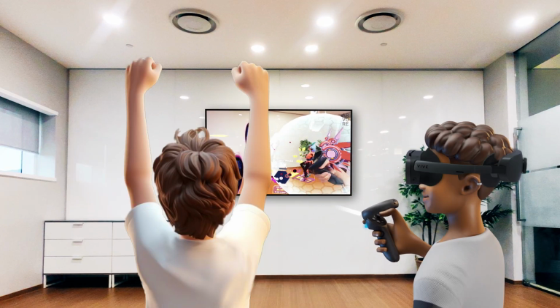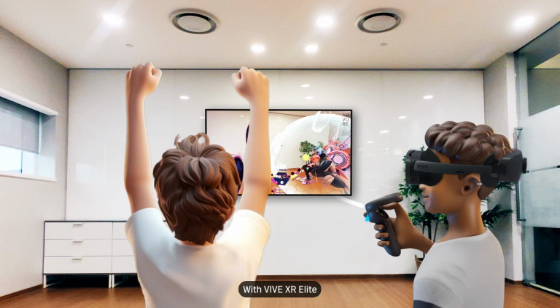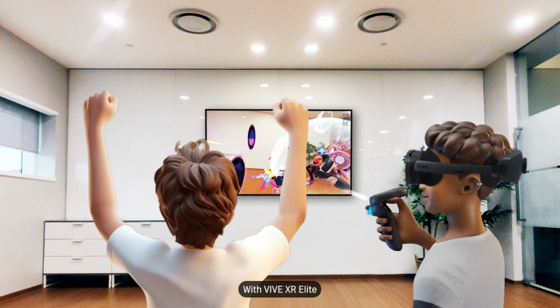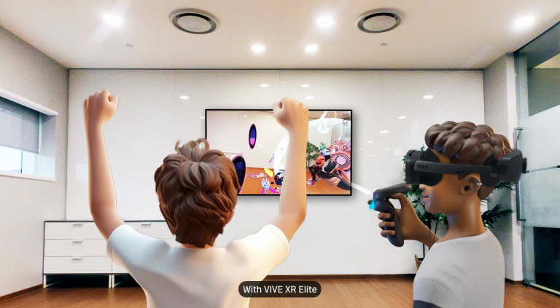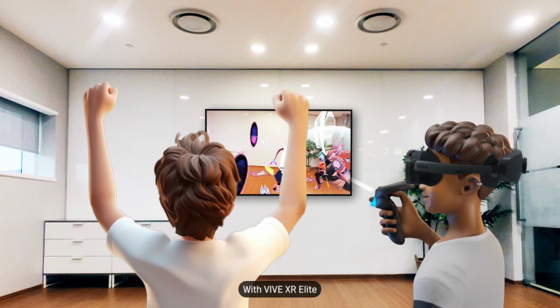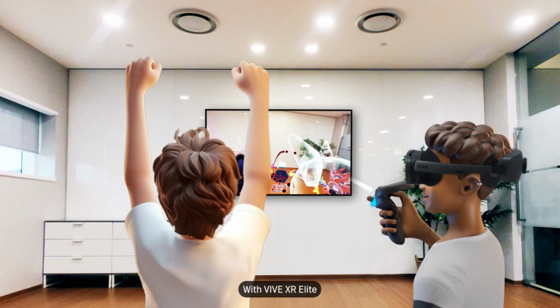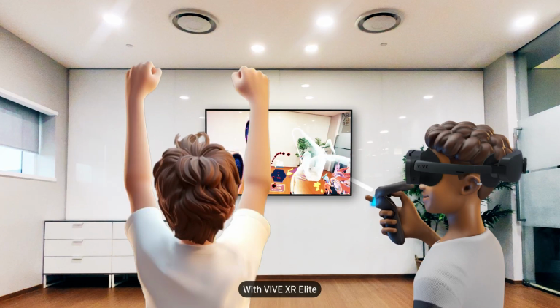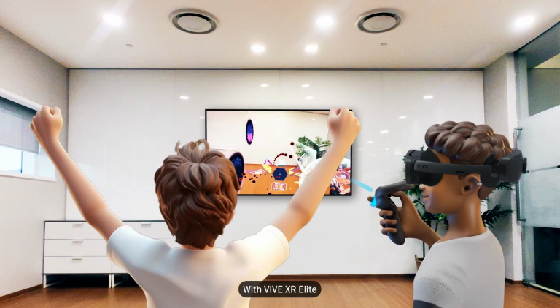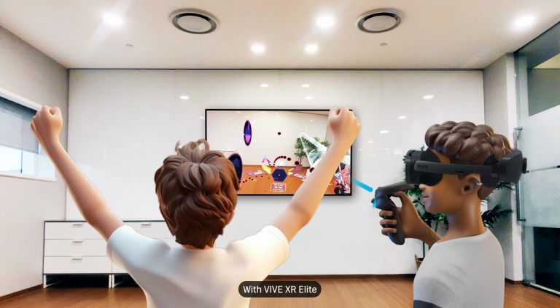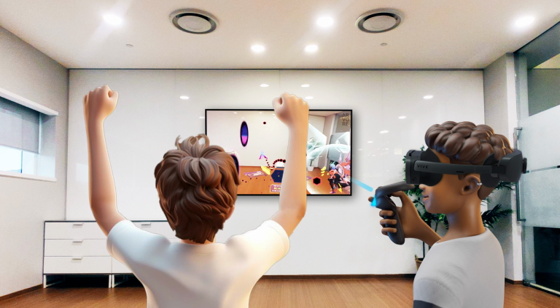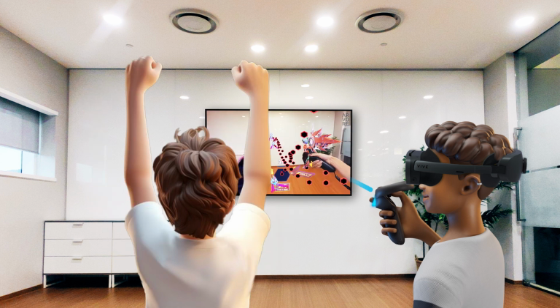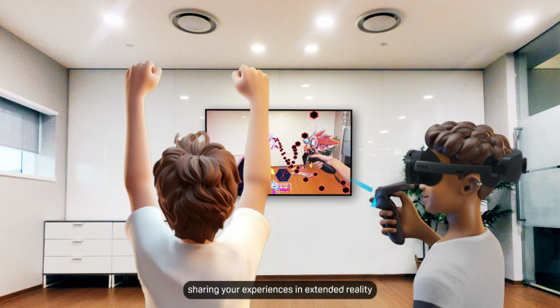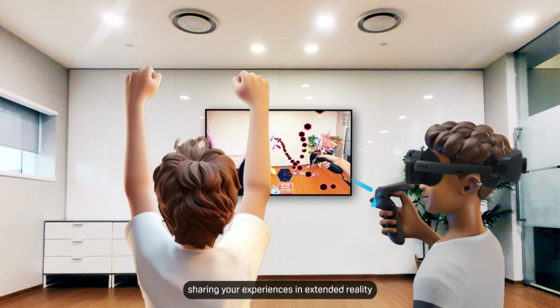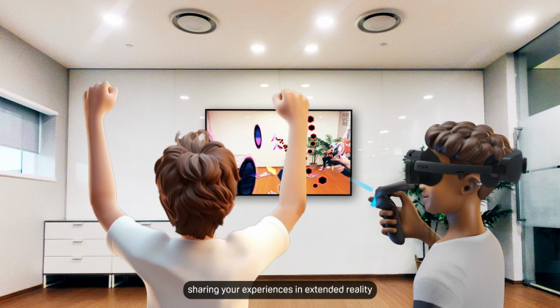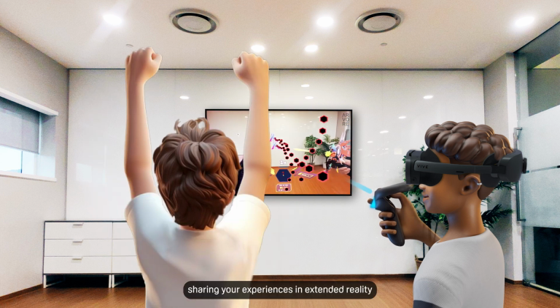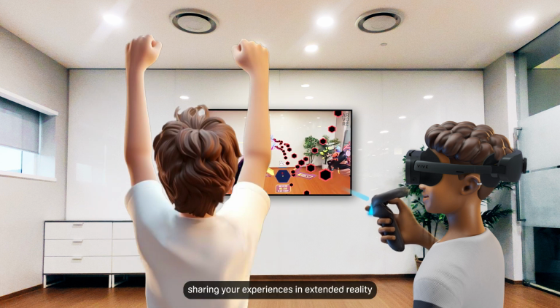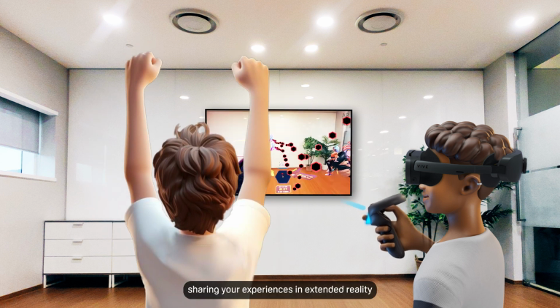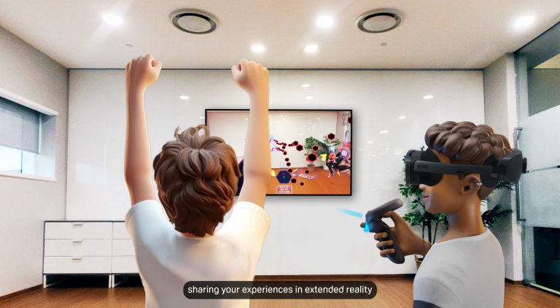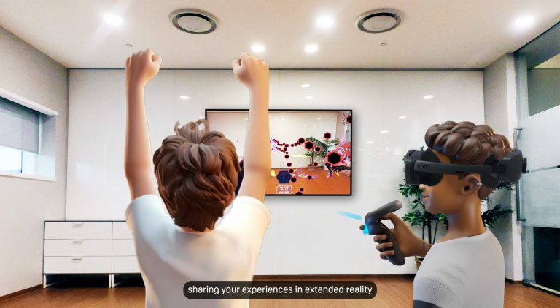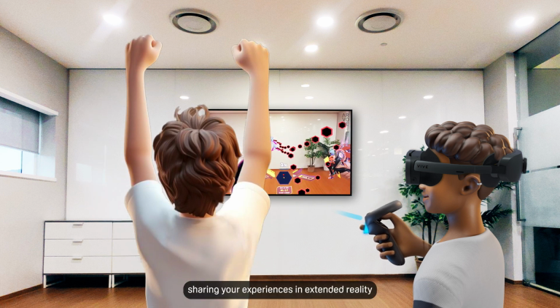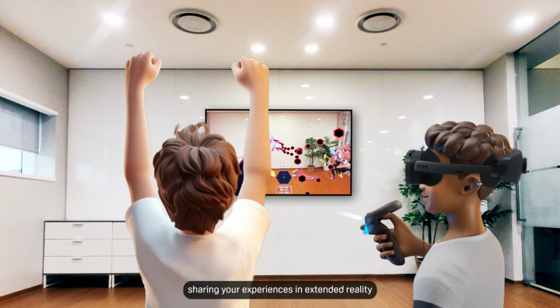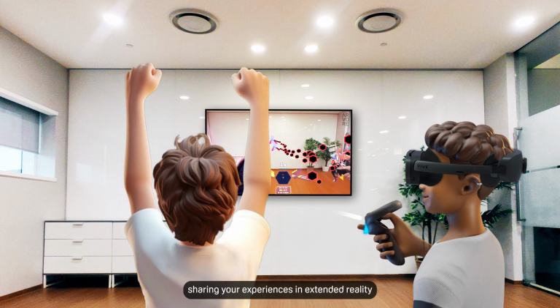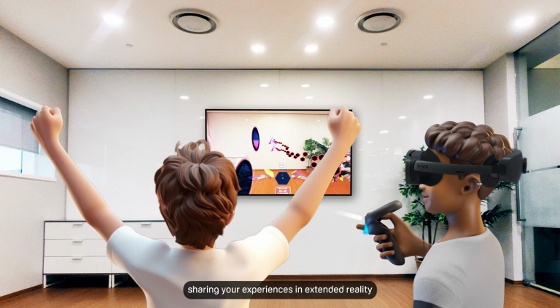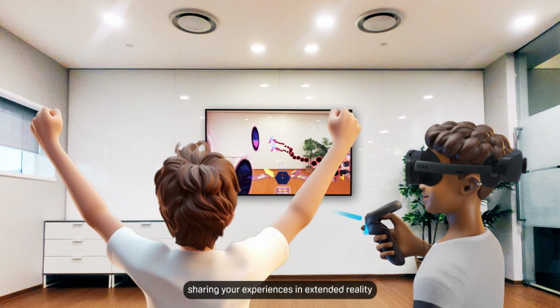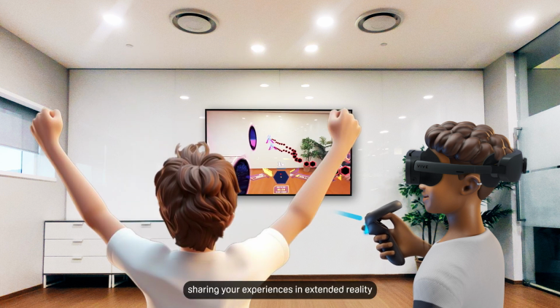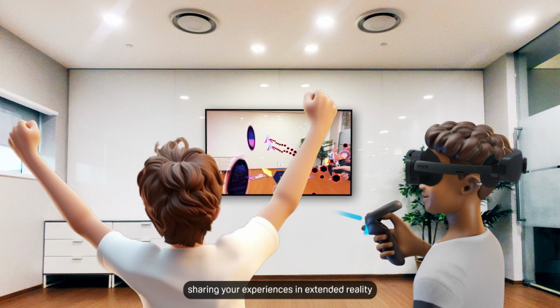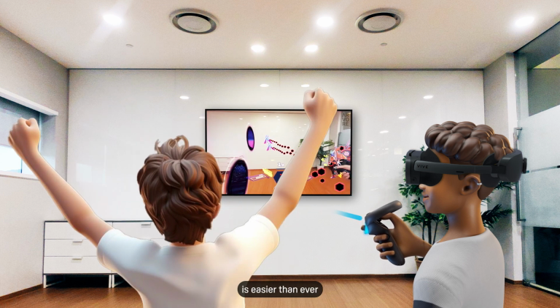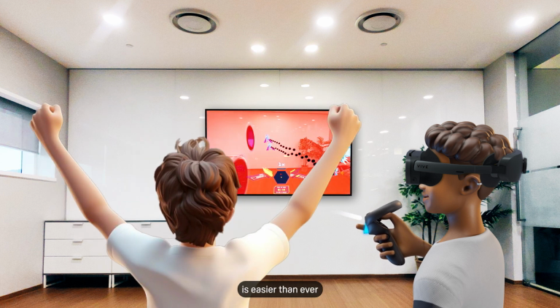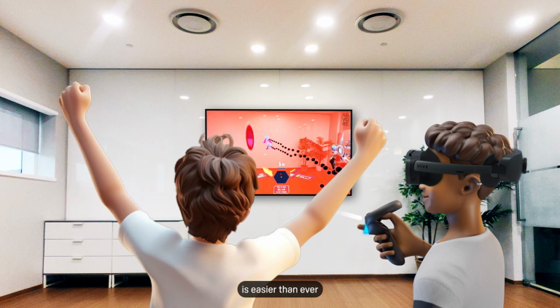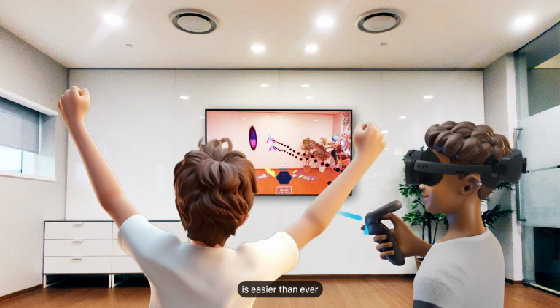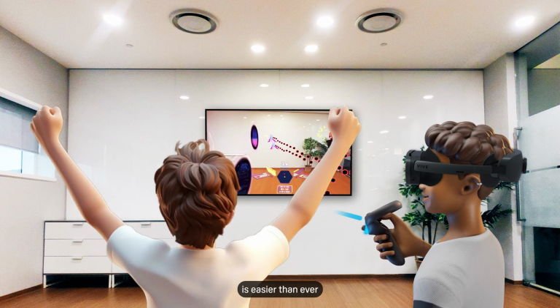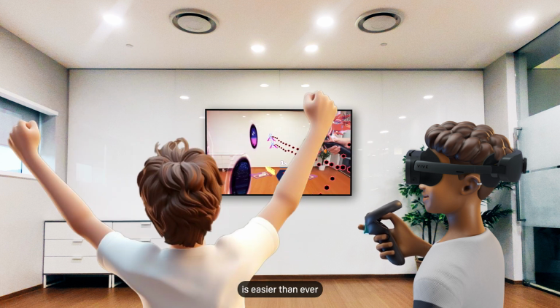With Vive XR Elite, sharing your experiences in Extended Reality is easier than ever.